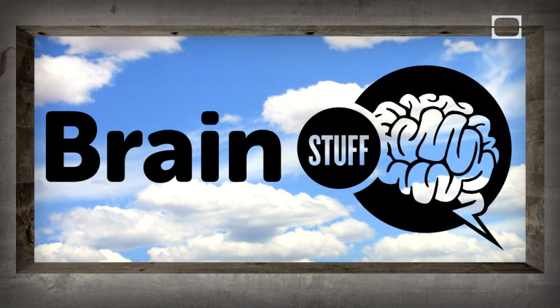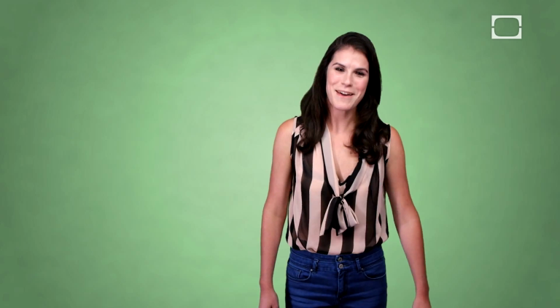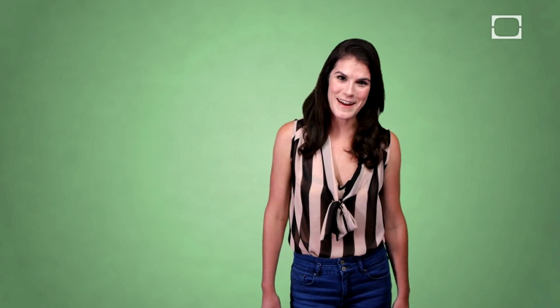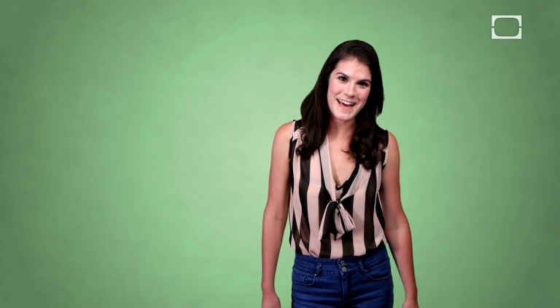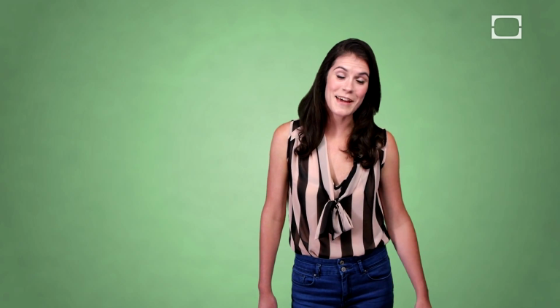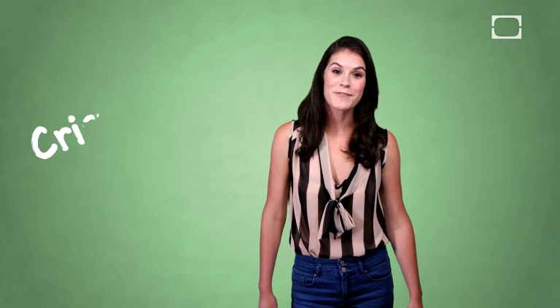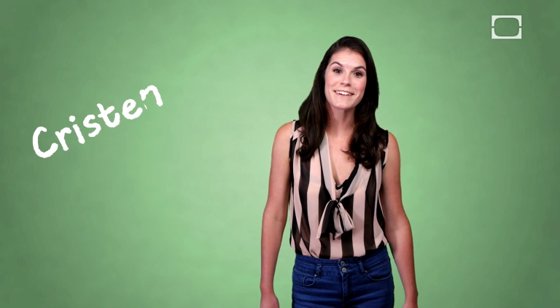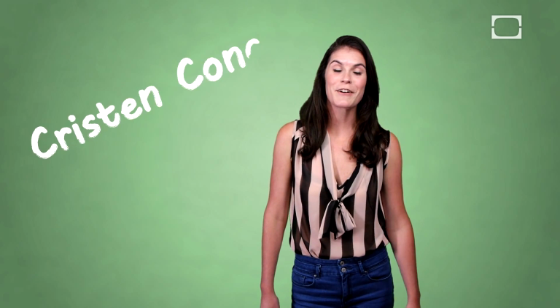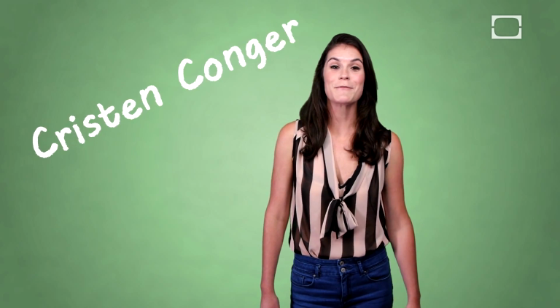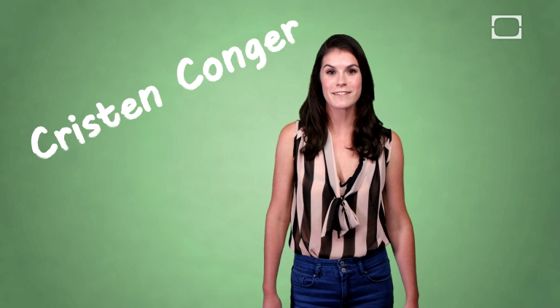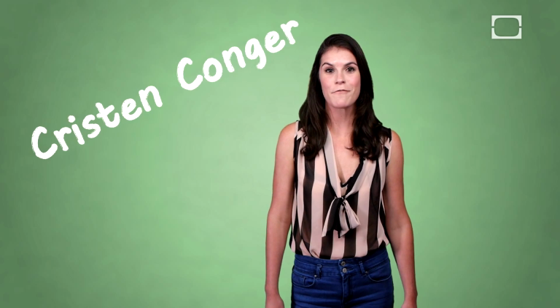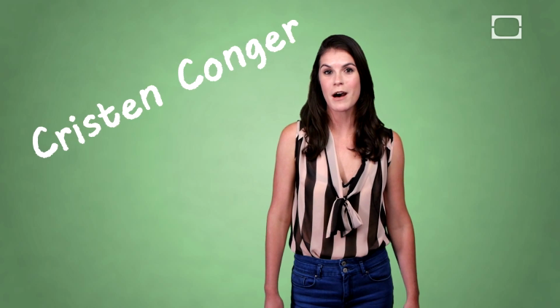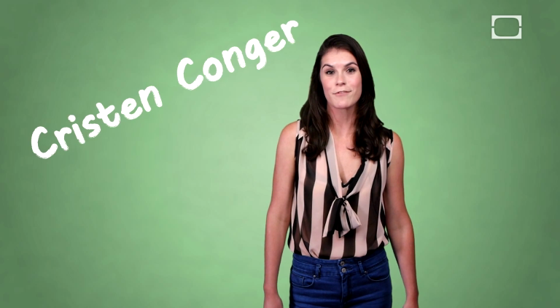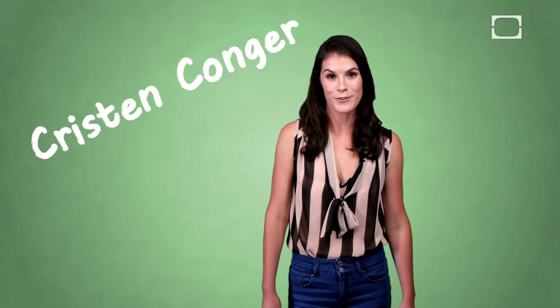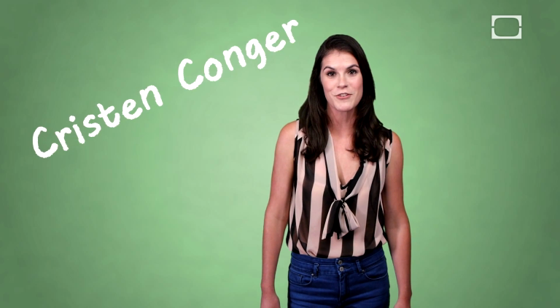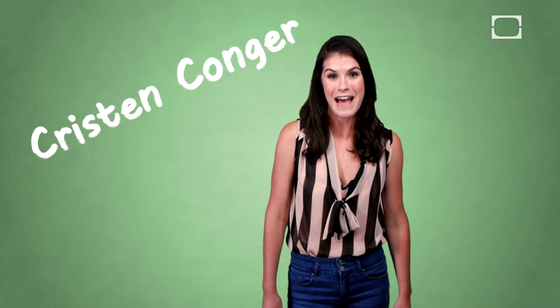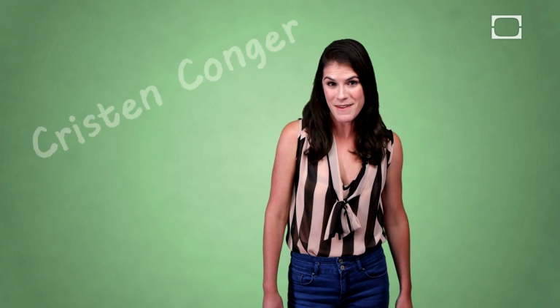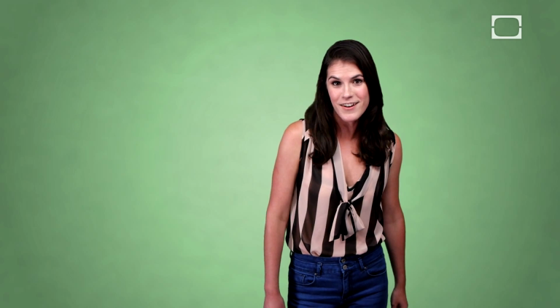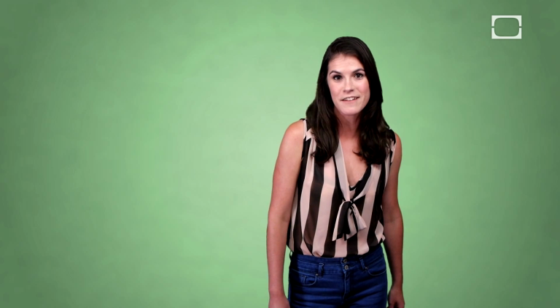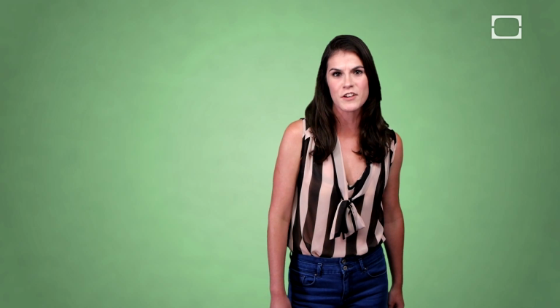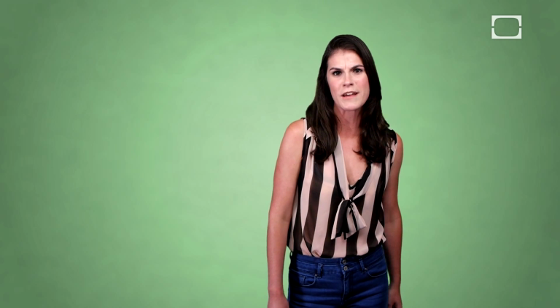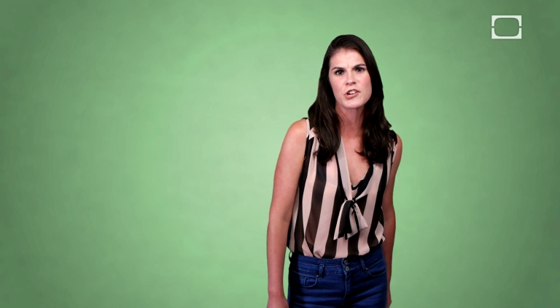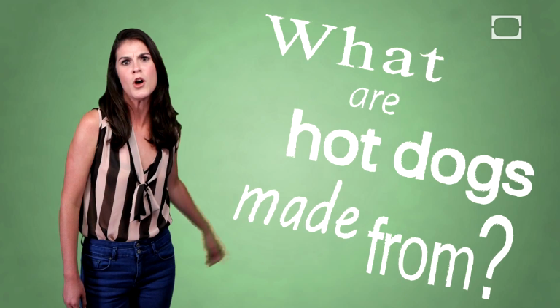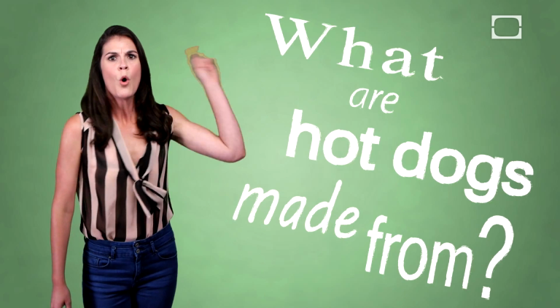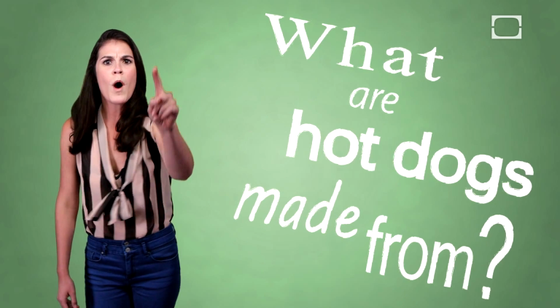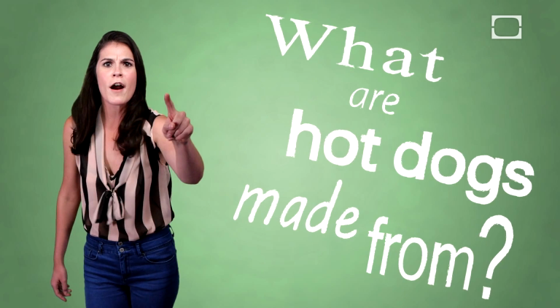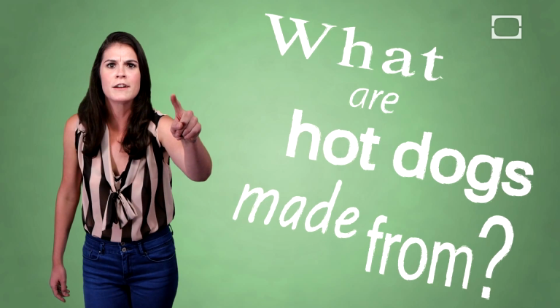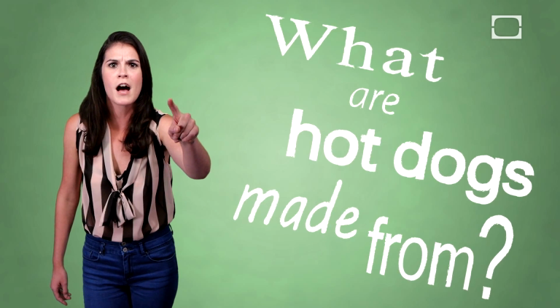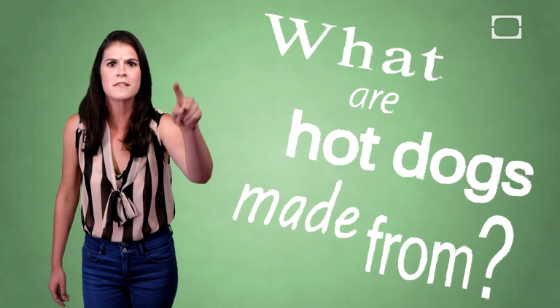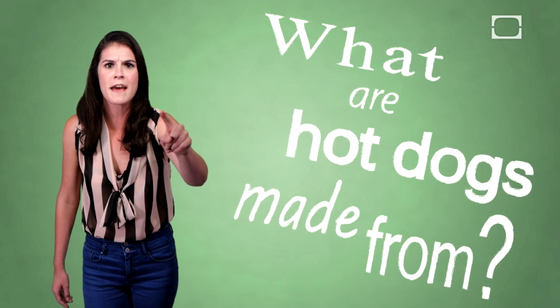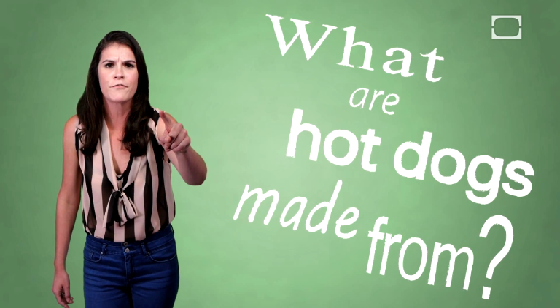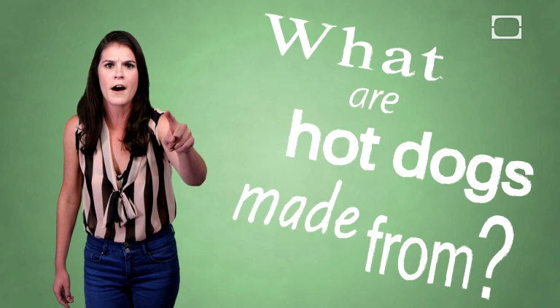Hey Brainiacs, I'm Kristen Conger from Stuff Mom Never Told You, and I'm here to answer the question: what are hot dogs made from?